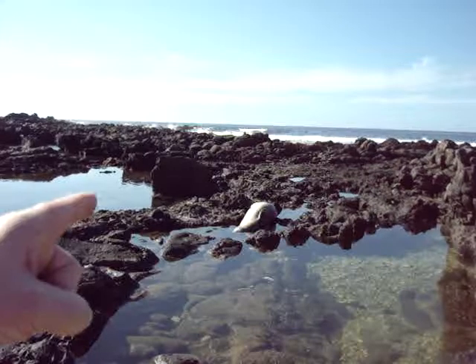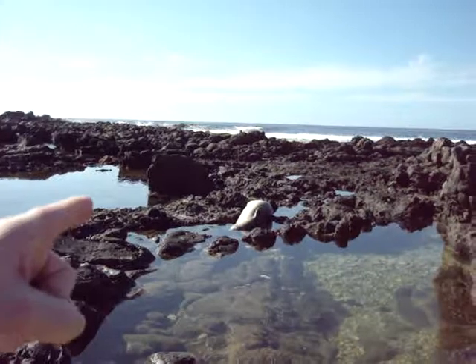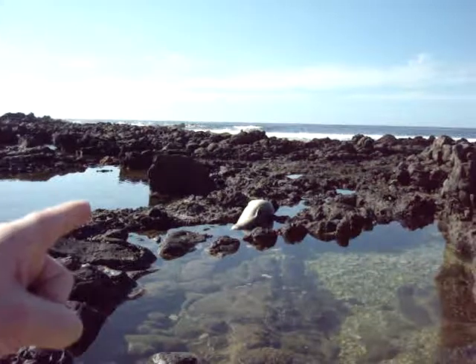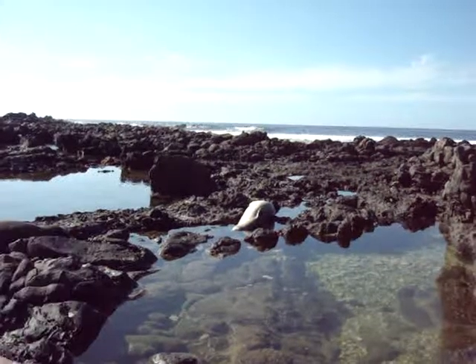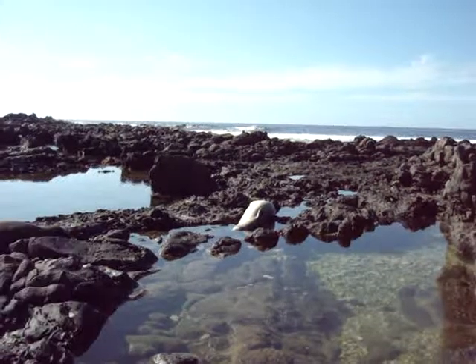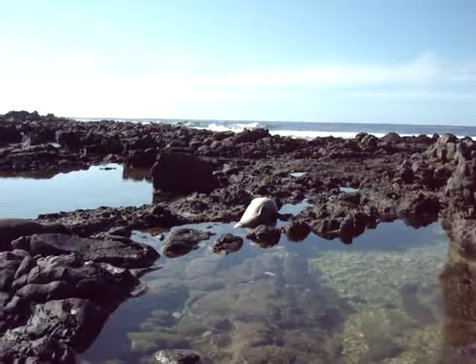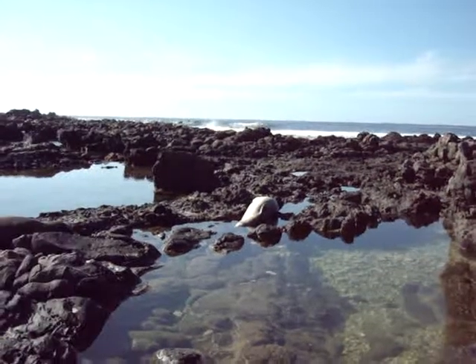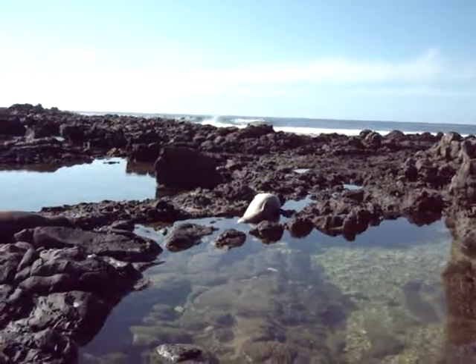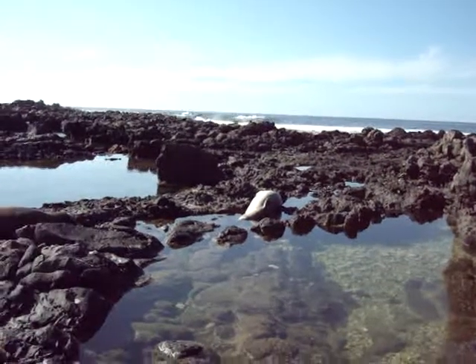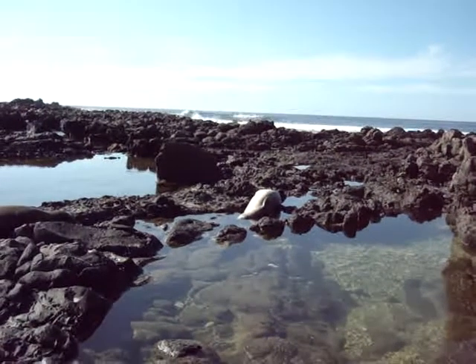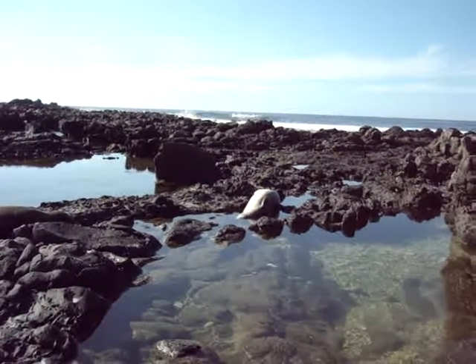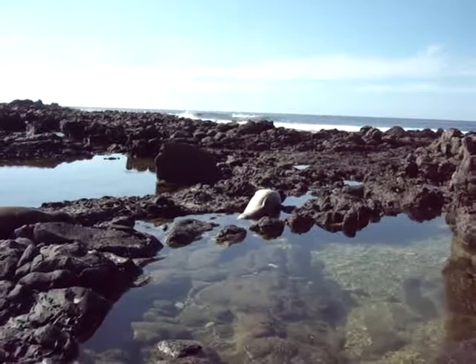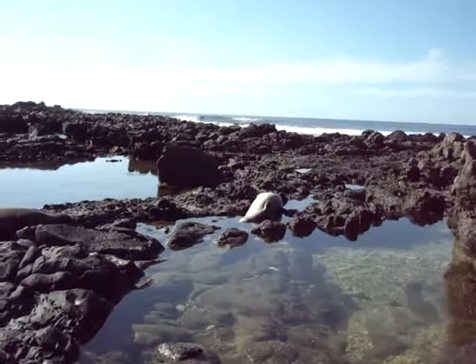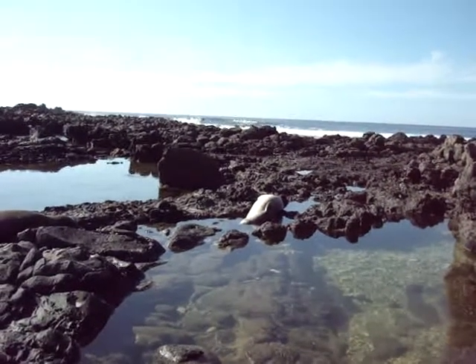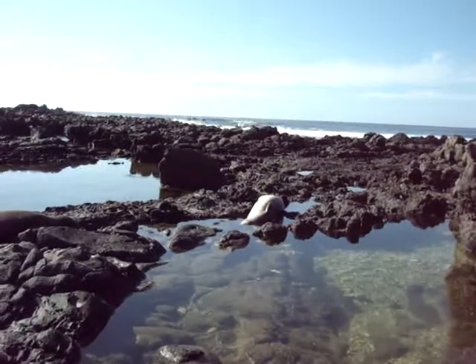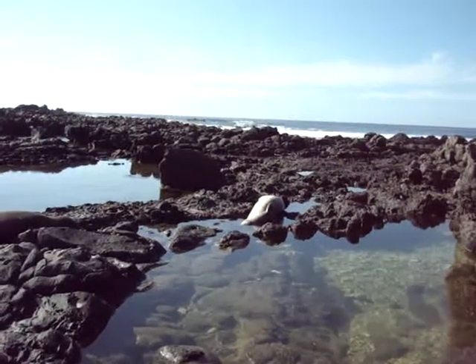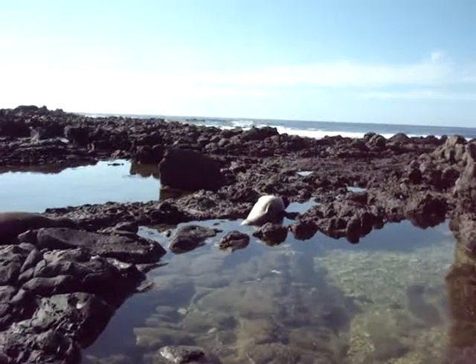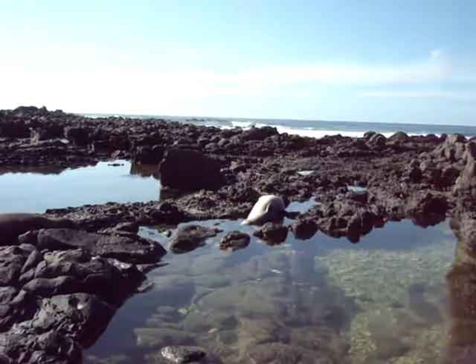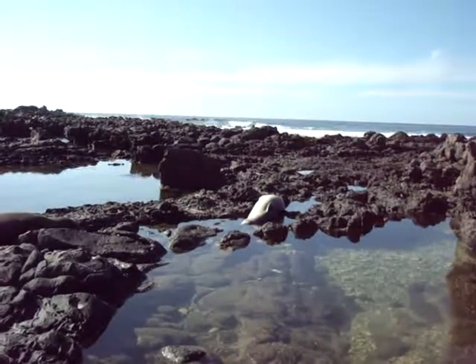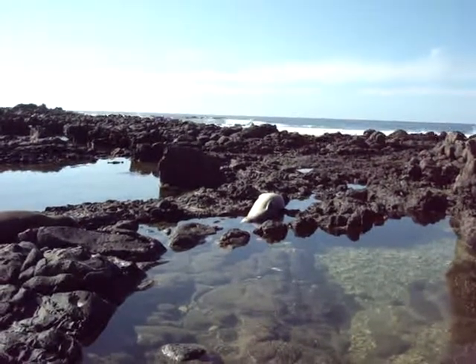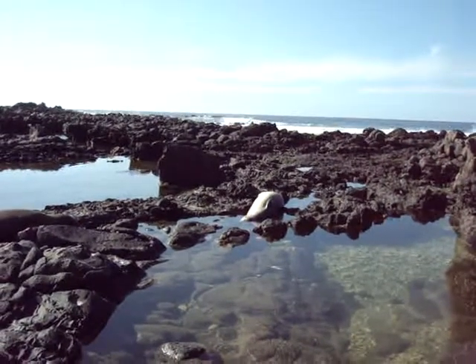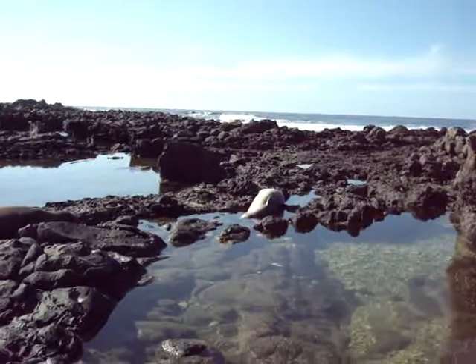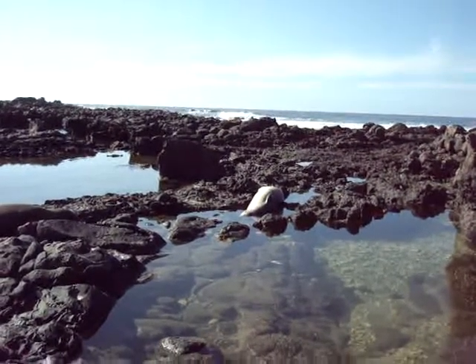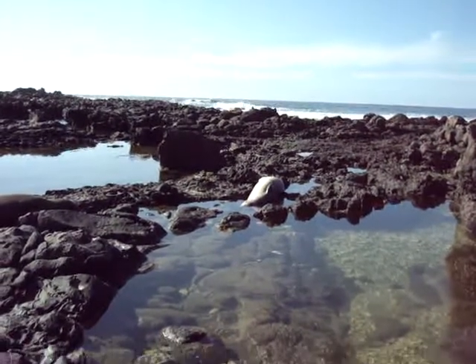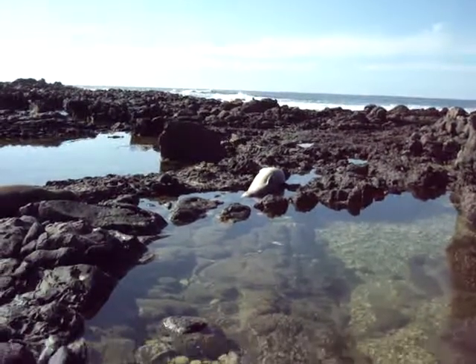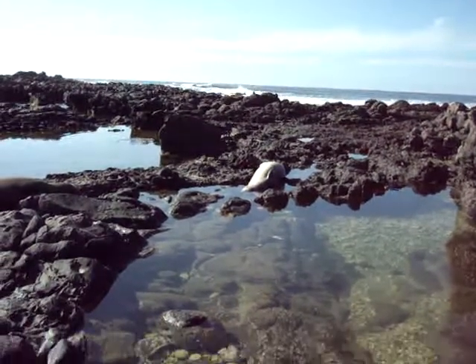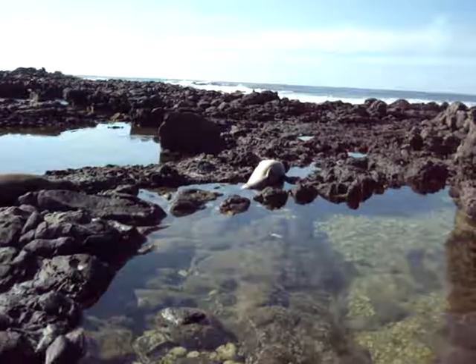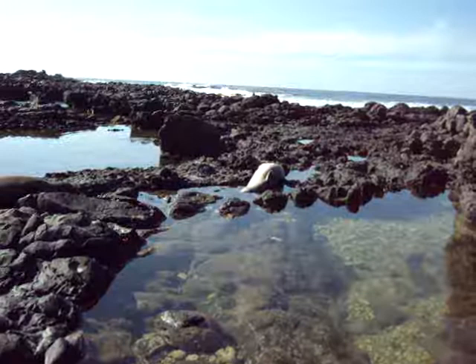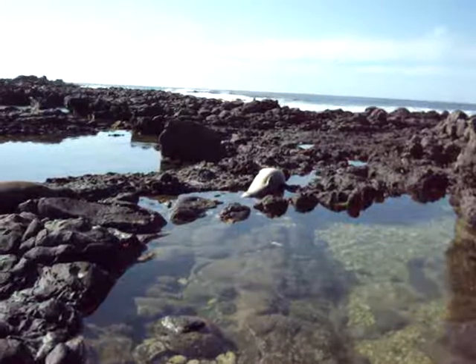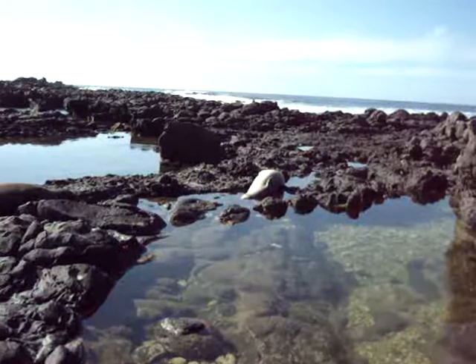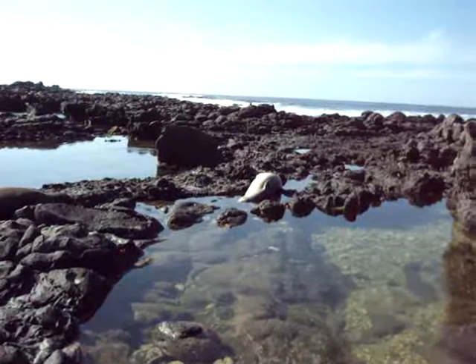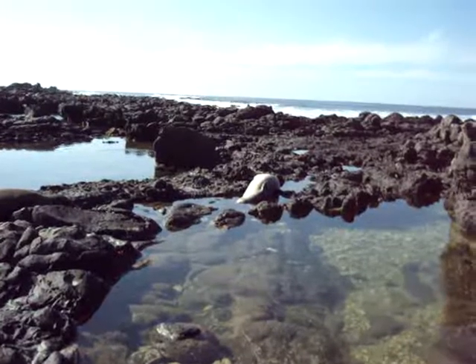Look at the crab. There's a crab over there on the rock. What is that one?